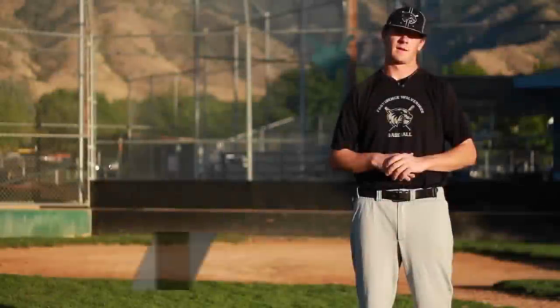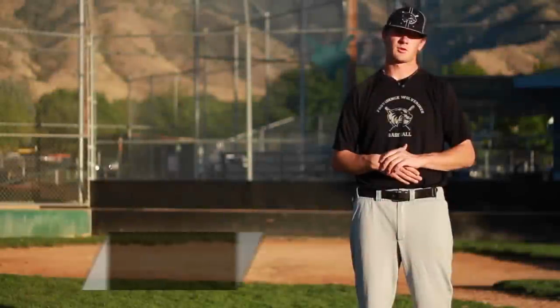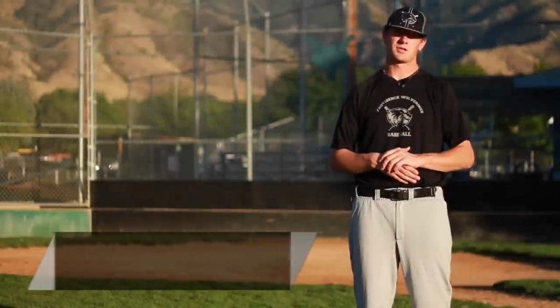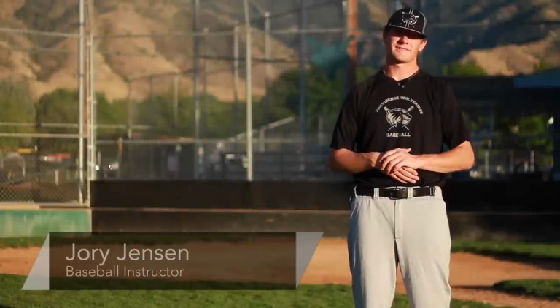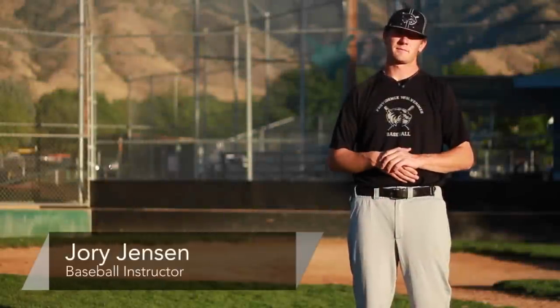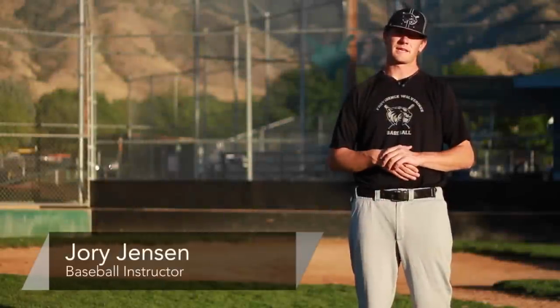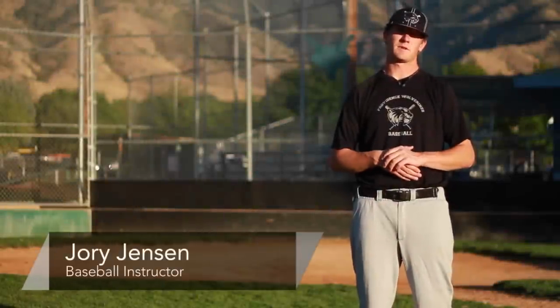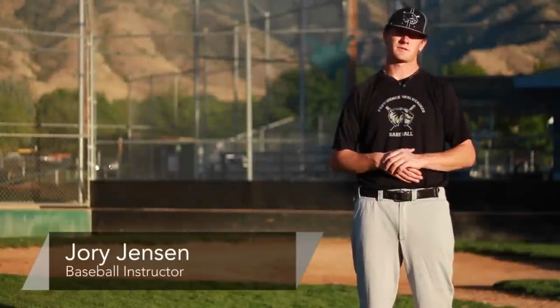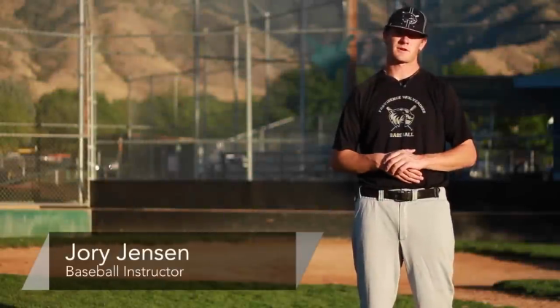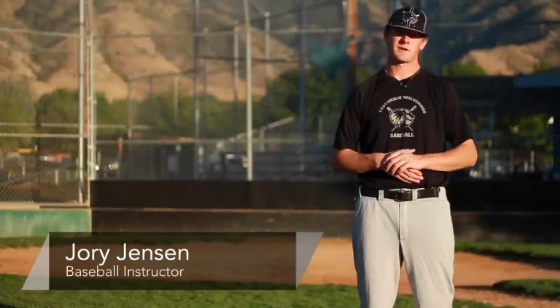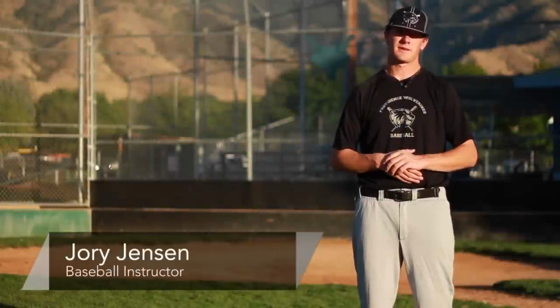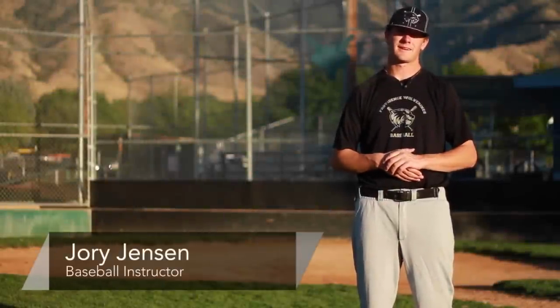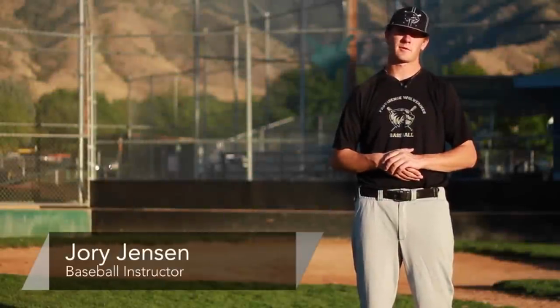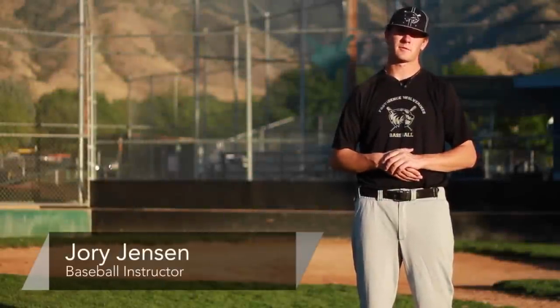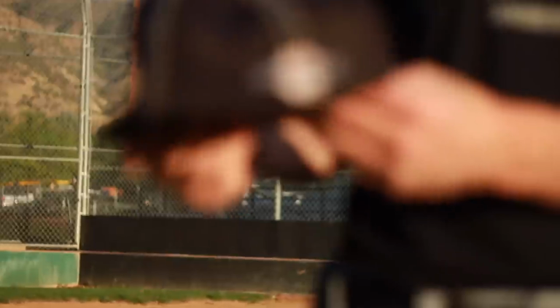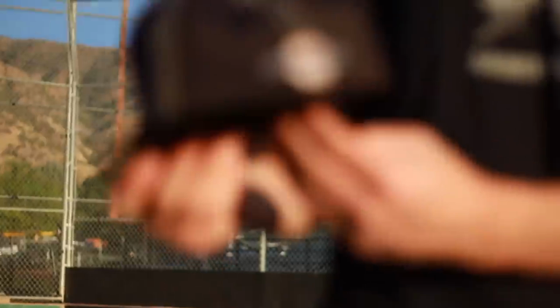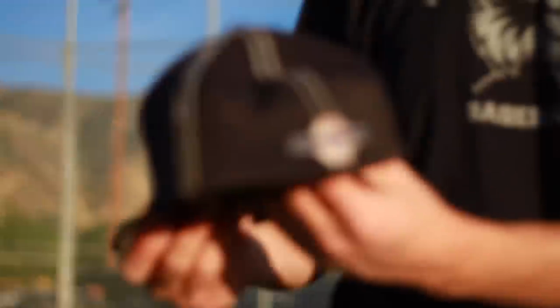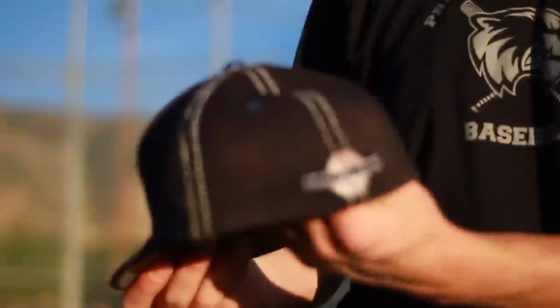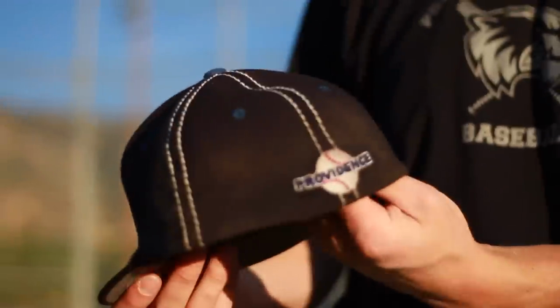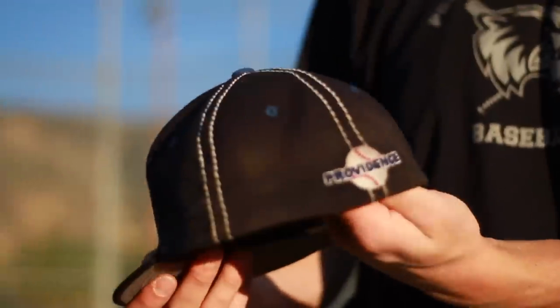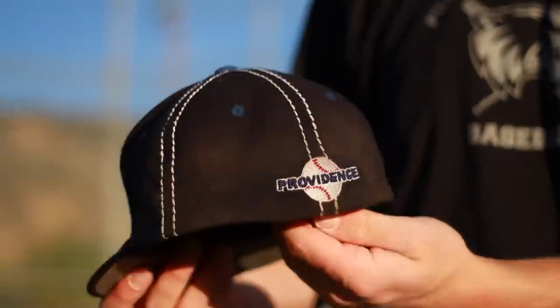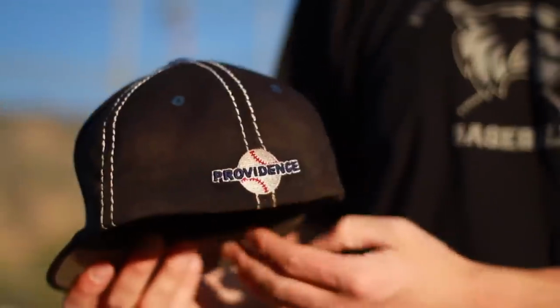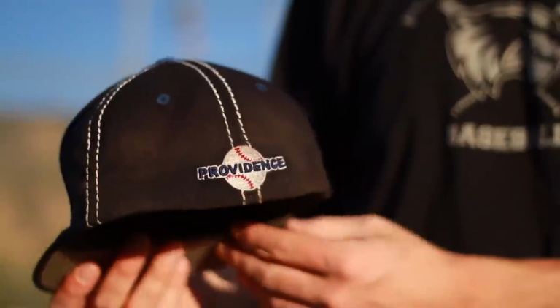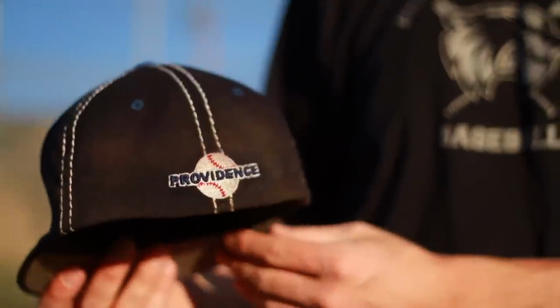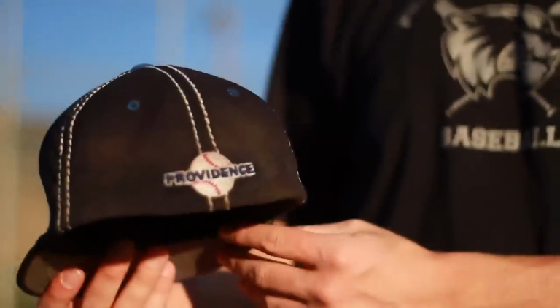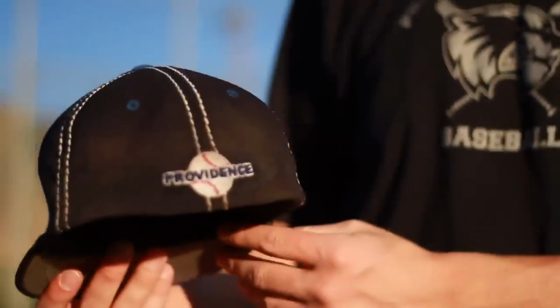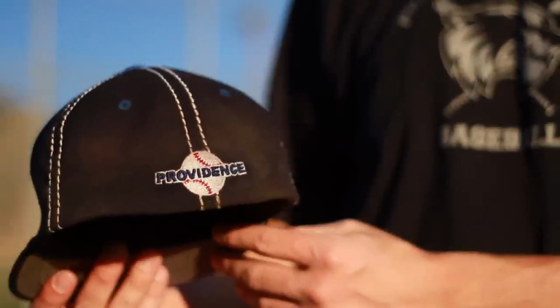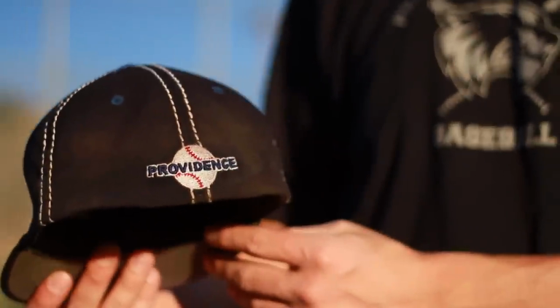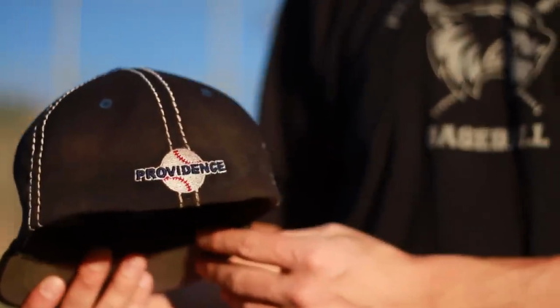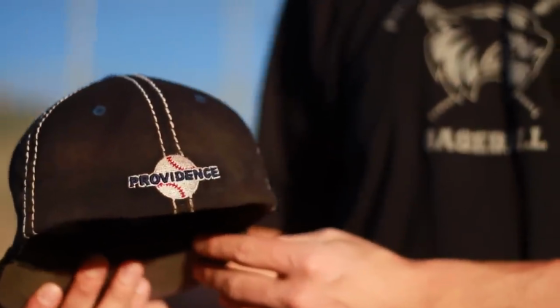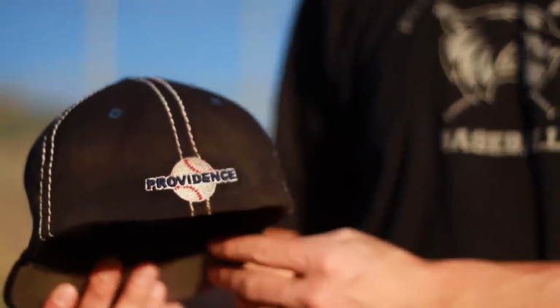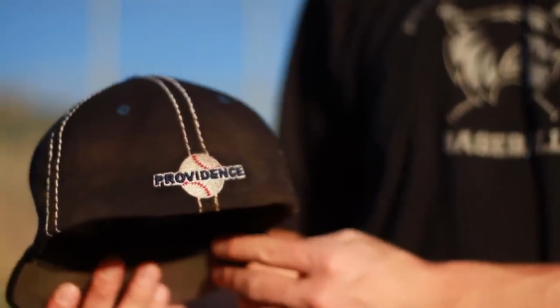I'm George Jensen, baseball instructor, and today we're going to be talking about how to shrink a baseball hat.